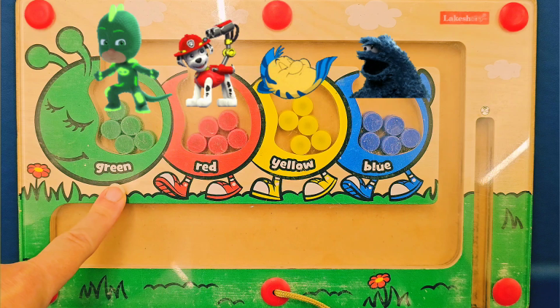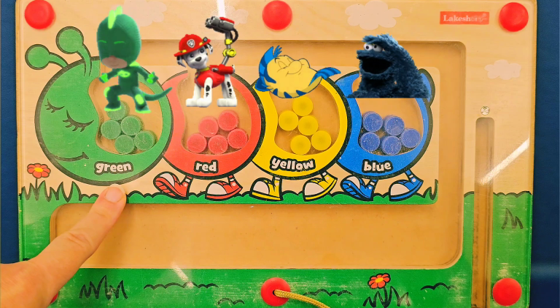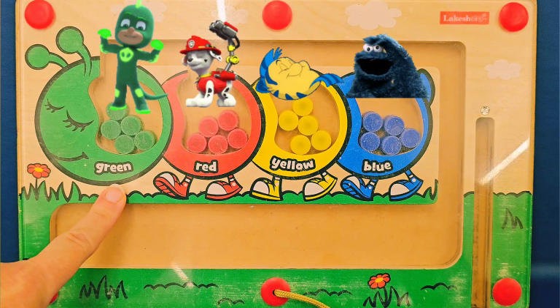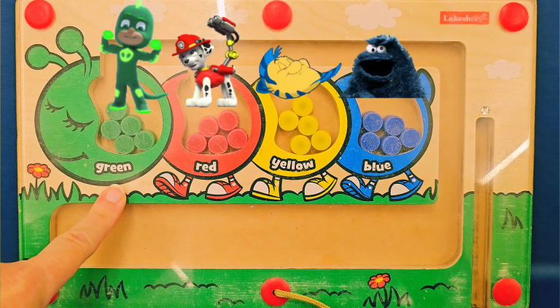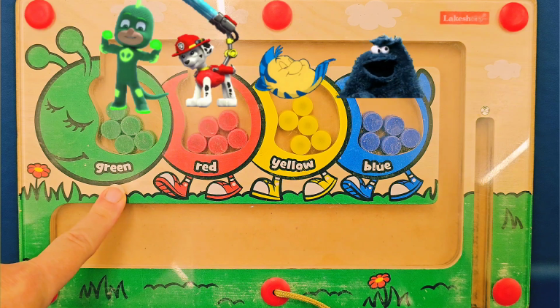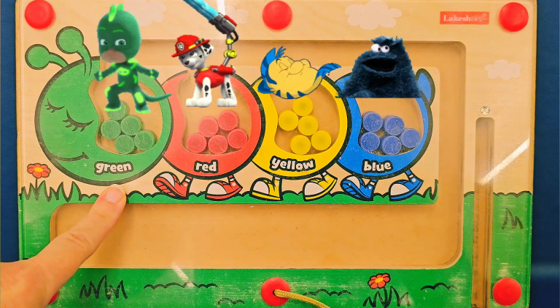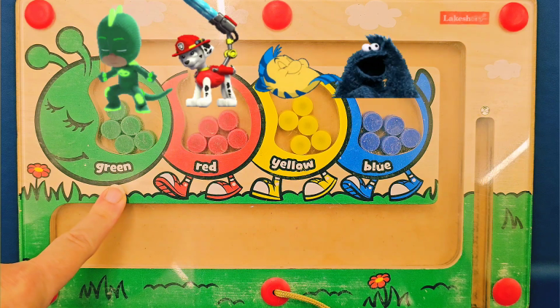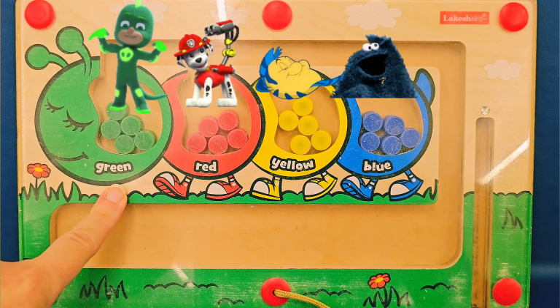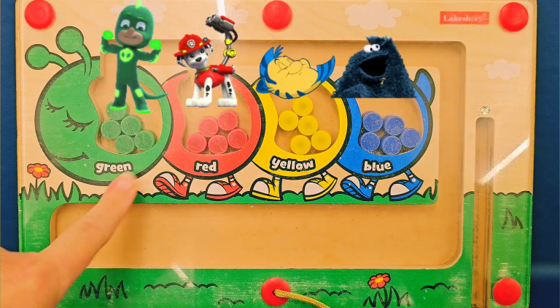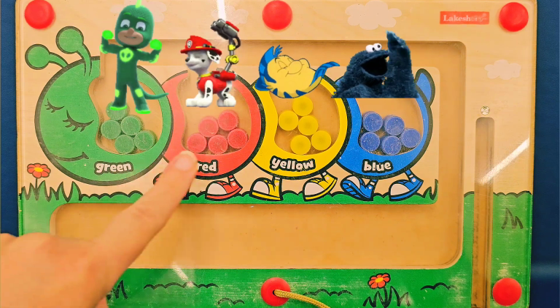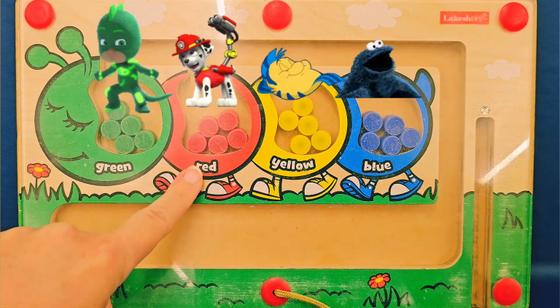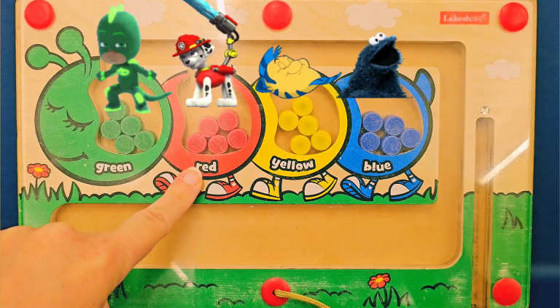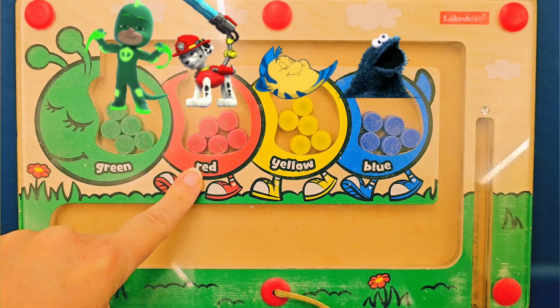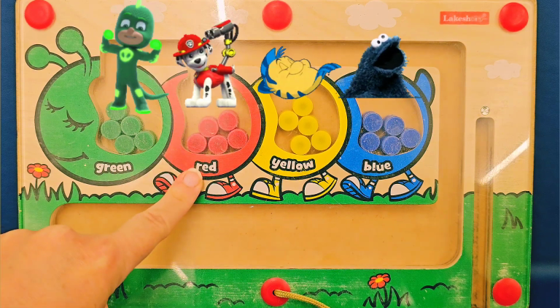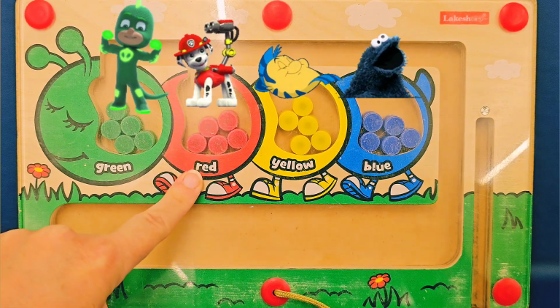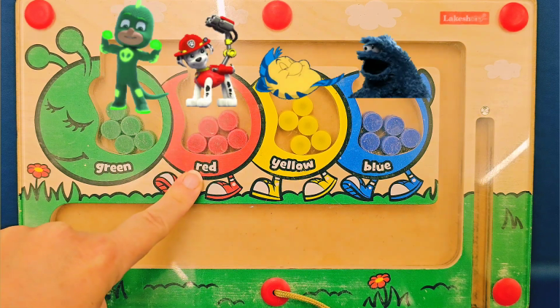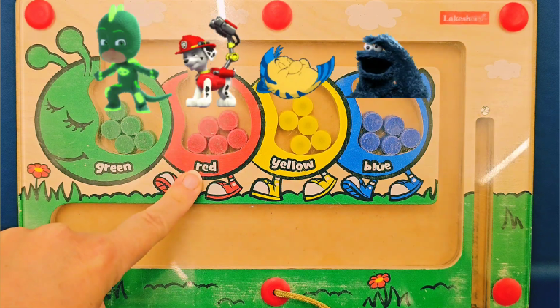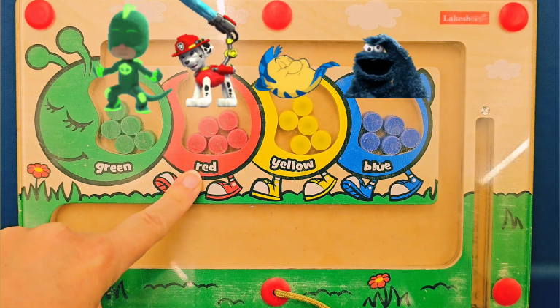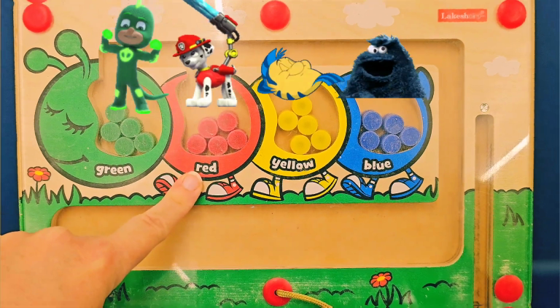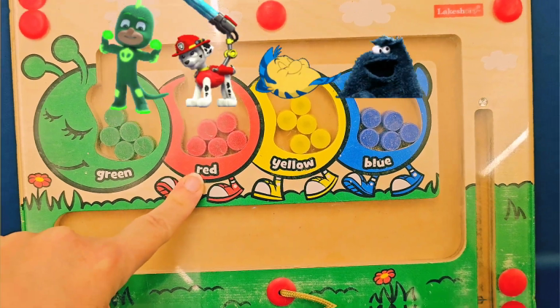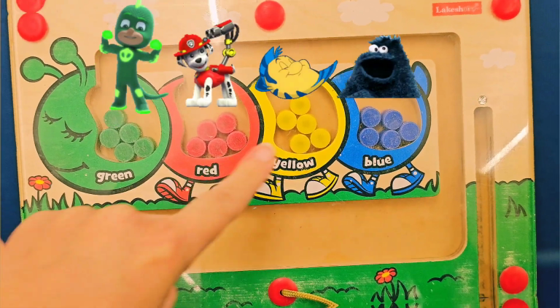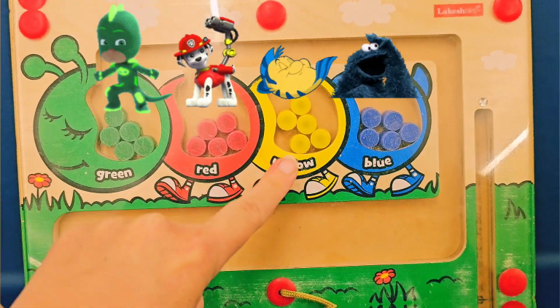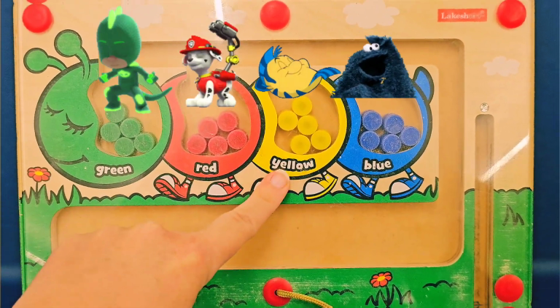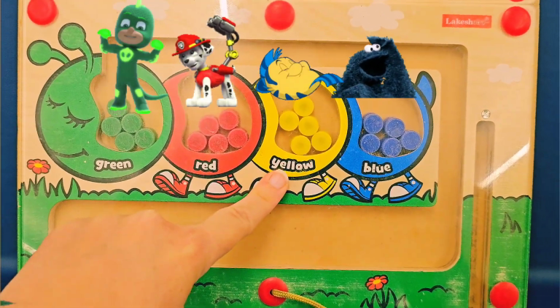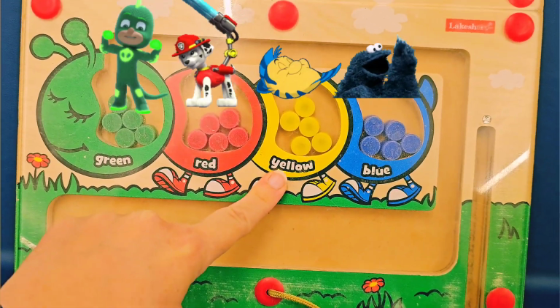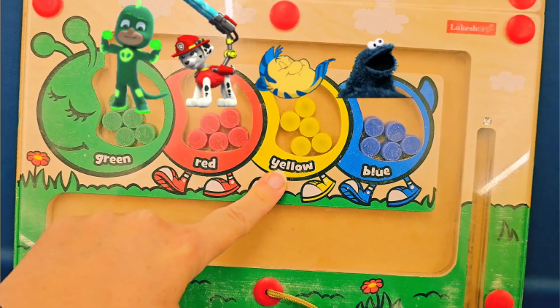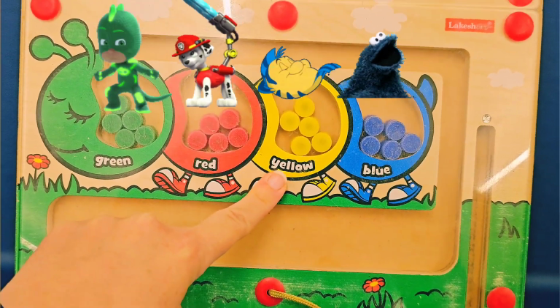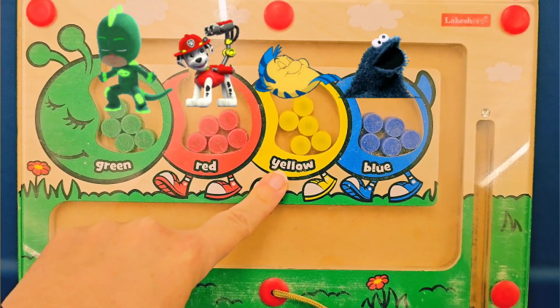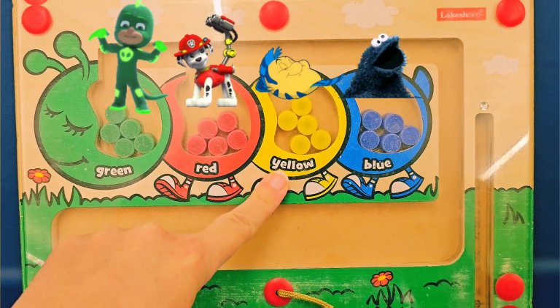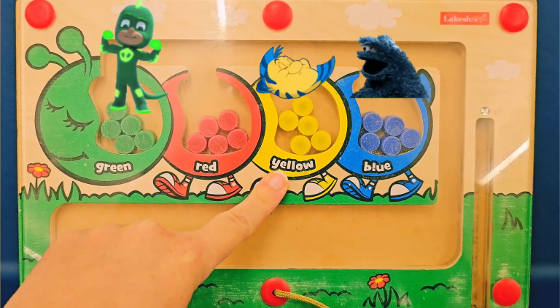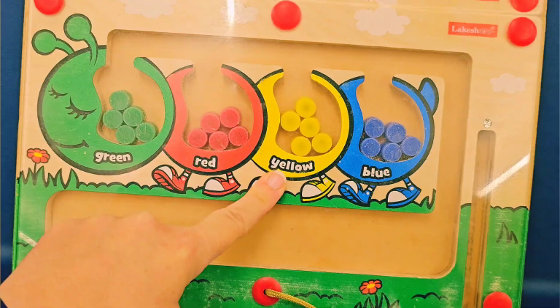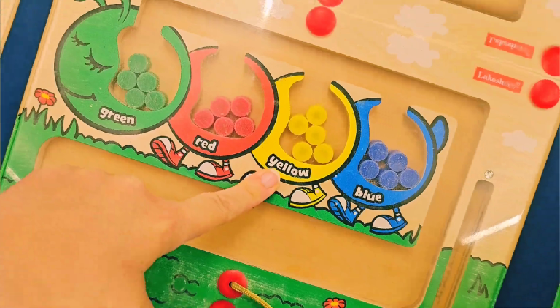Look at this colorful caterpillar. I see green and red and whoa, whoa! What's happening, what's happening? Whoa!